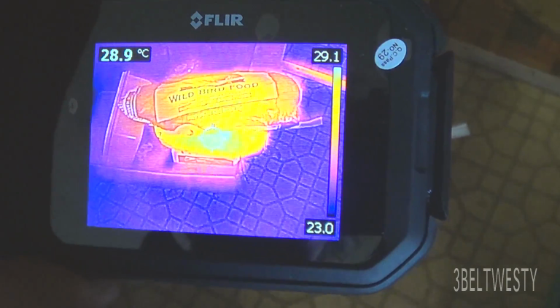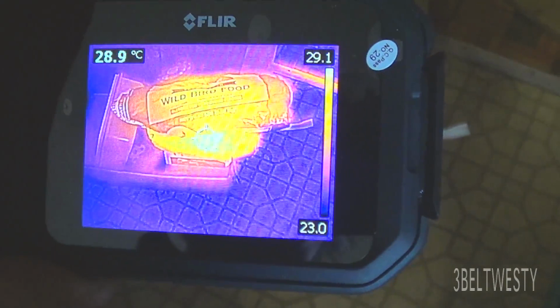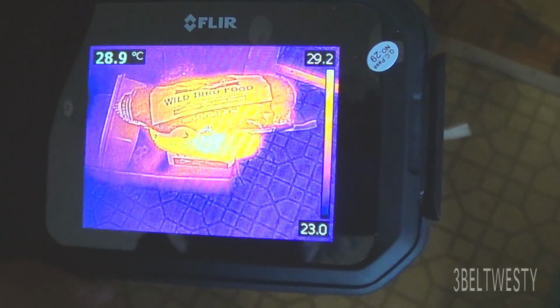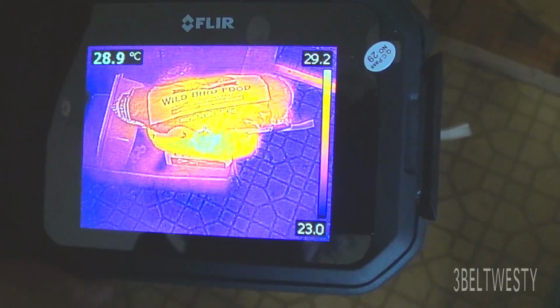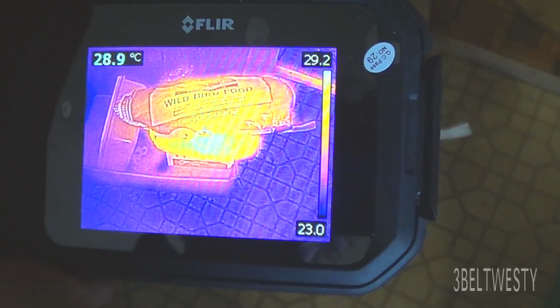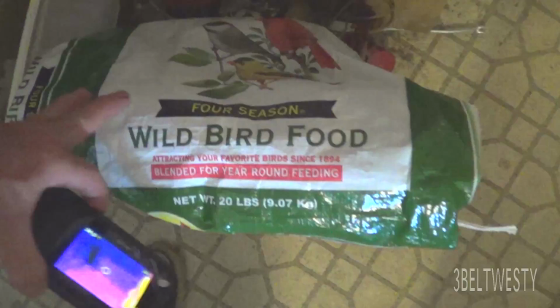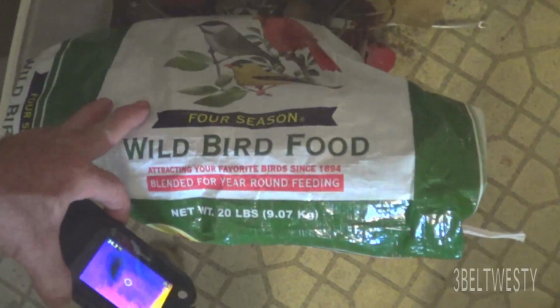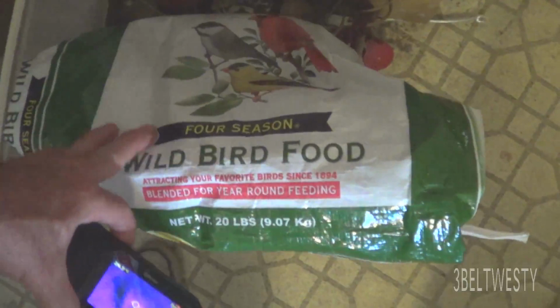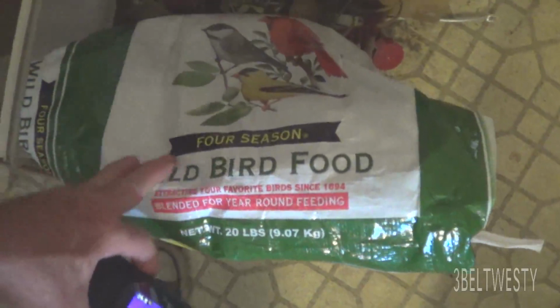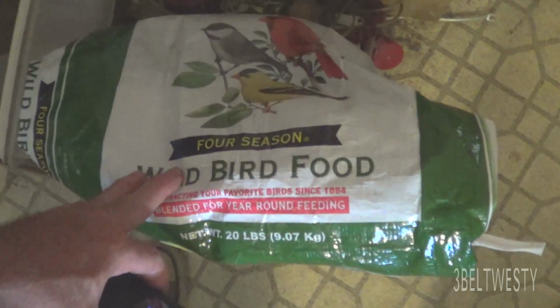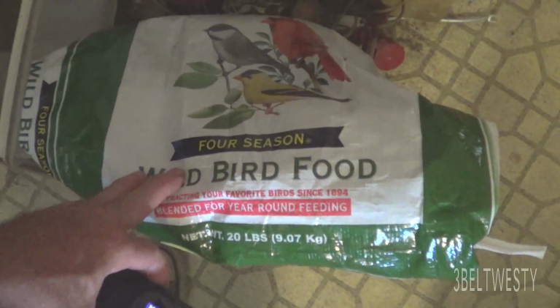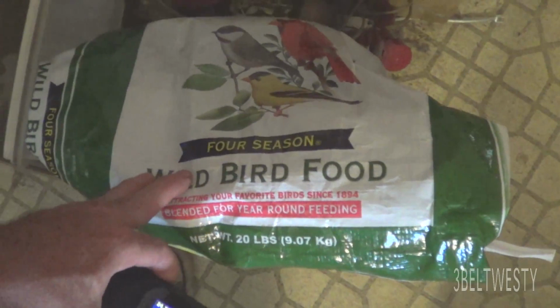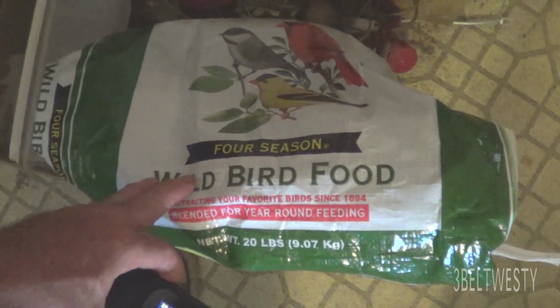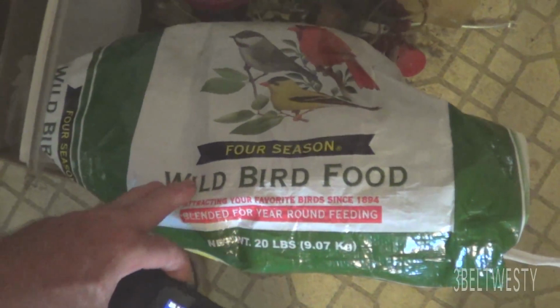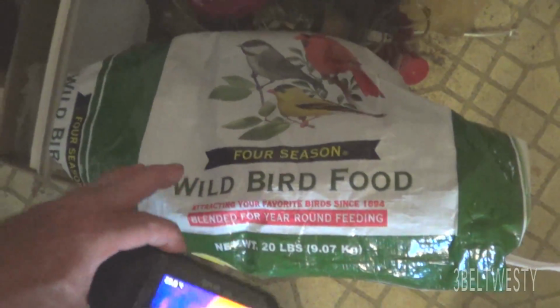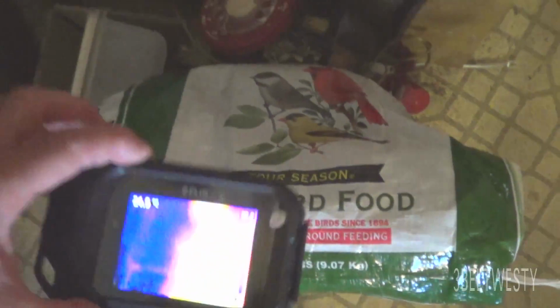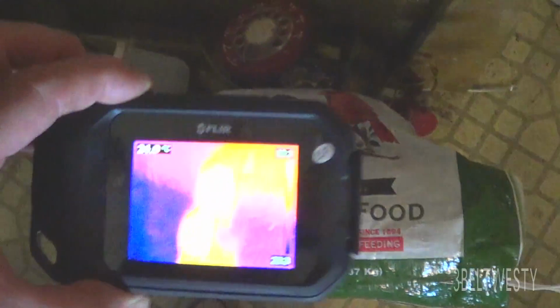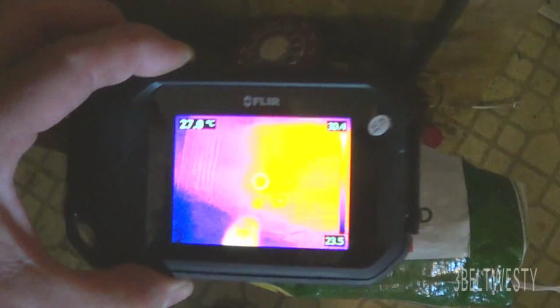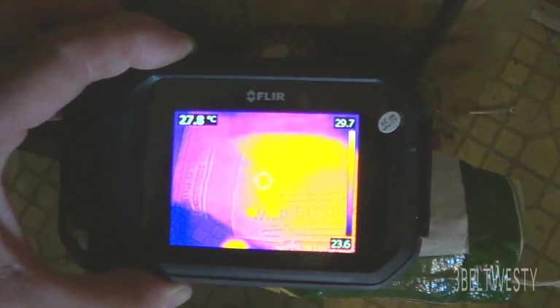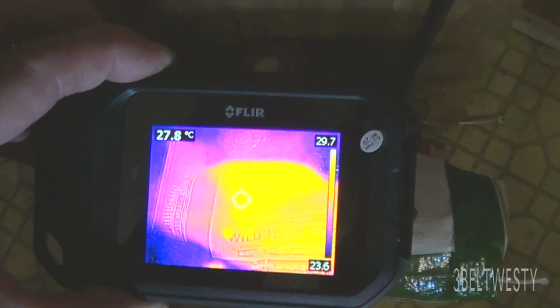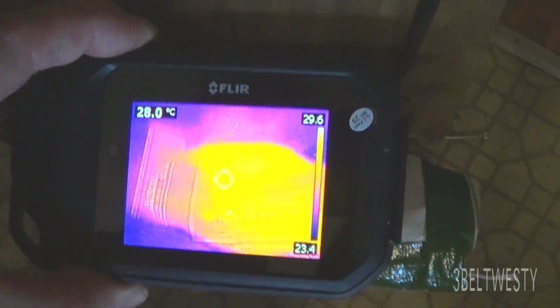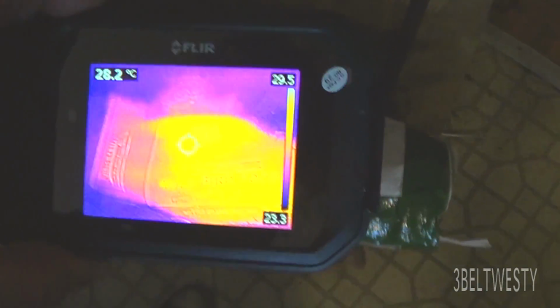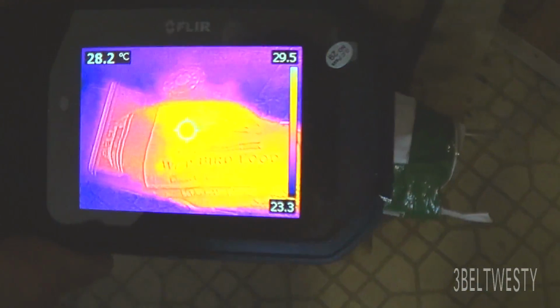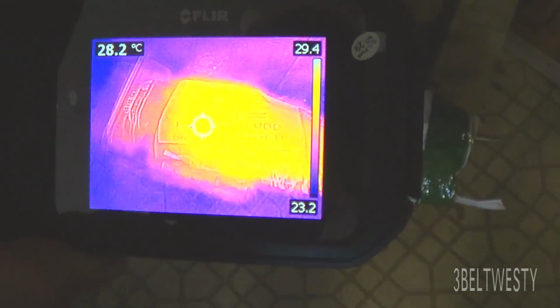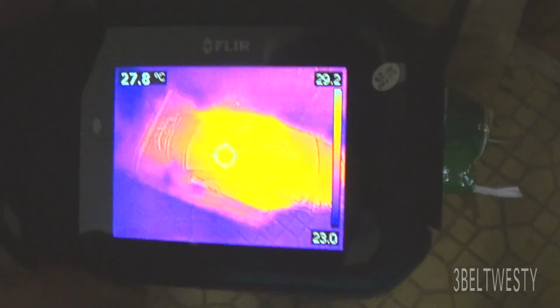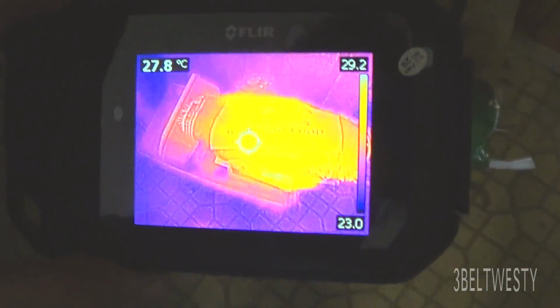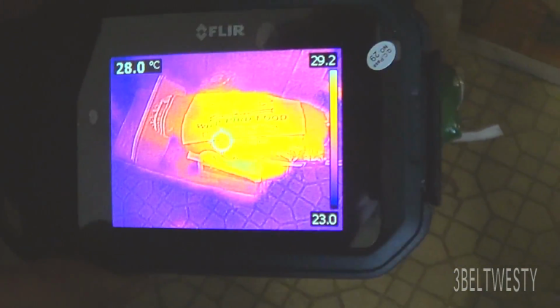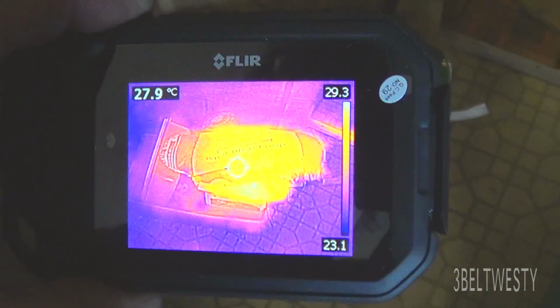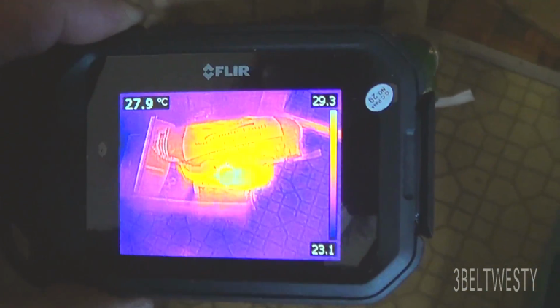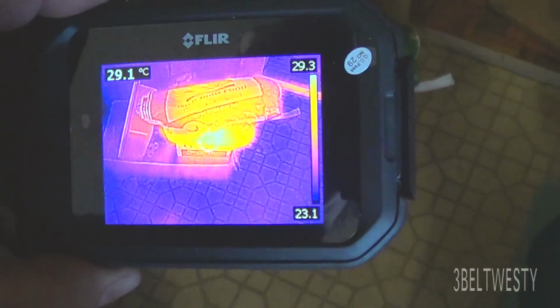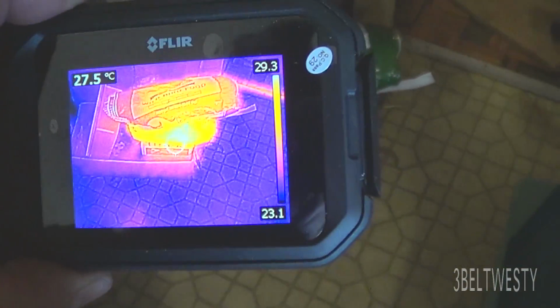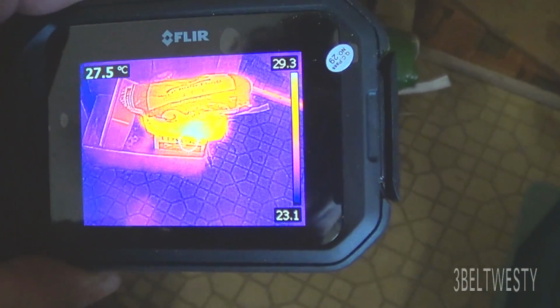Here it is in May — a 20 pound bag — but it sure shows up on the thermal imaging camera.